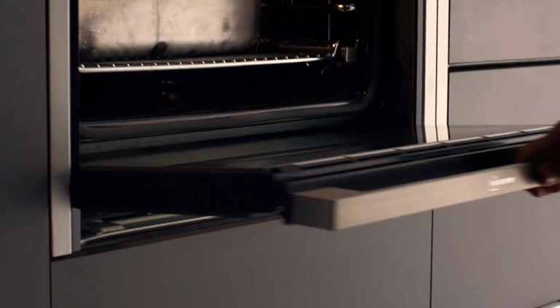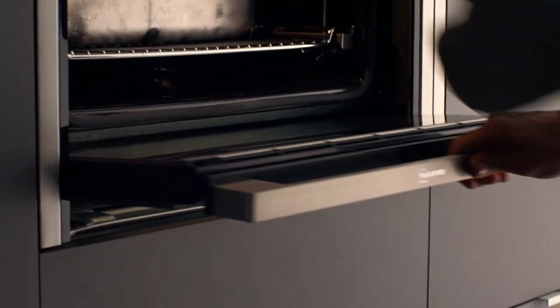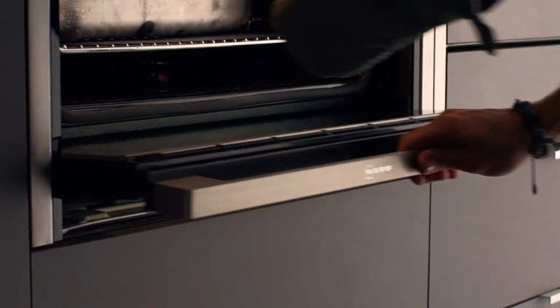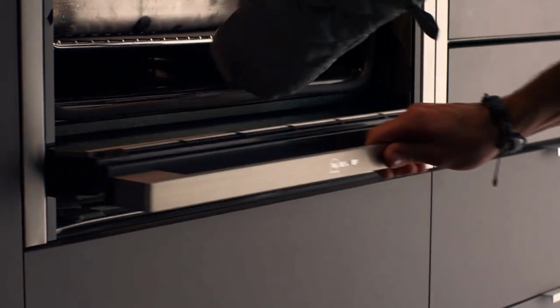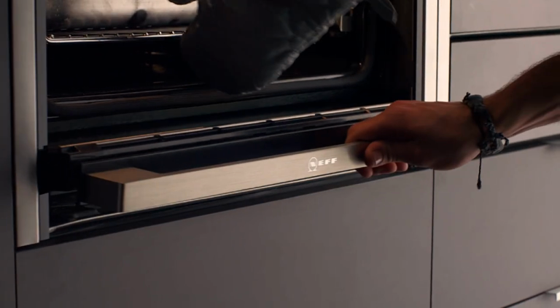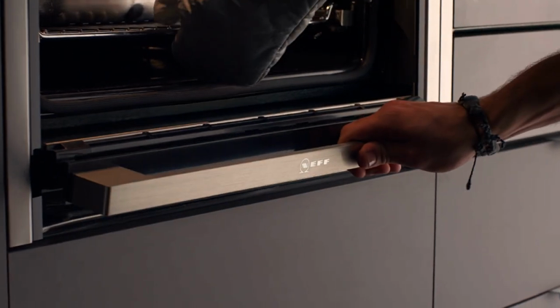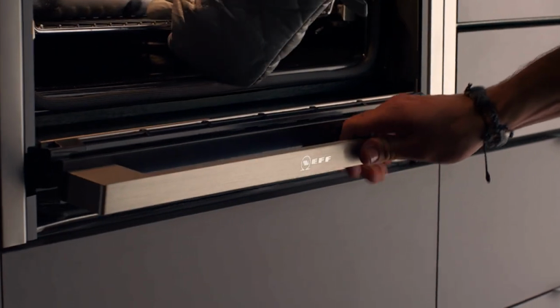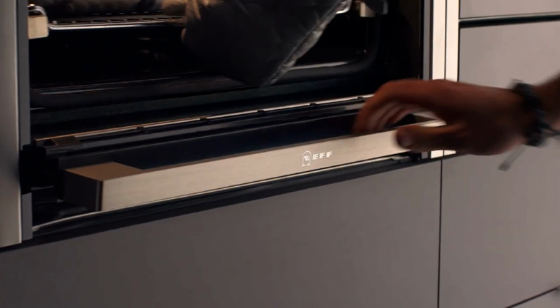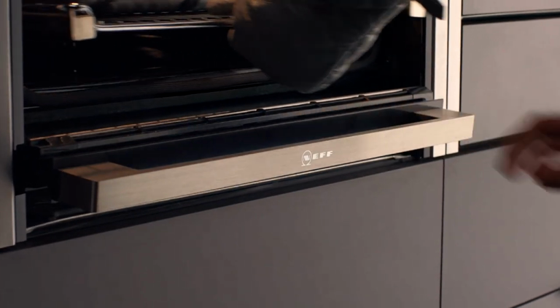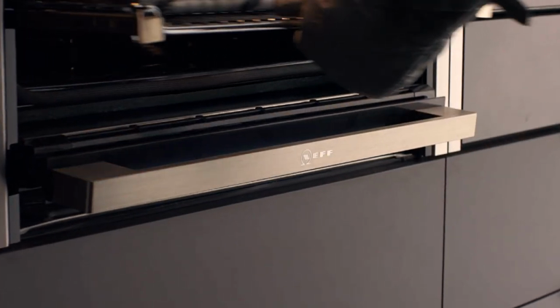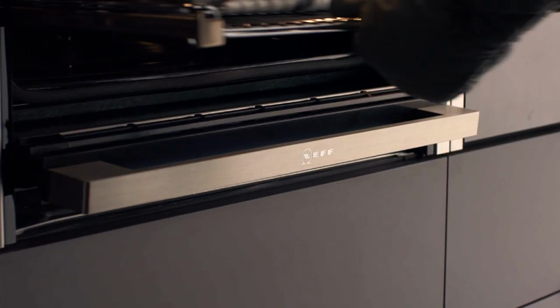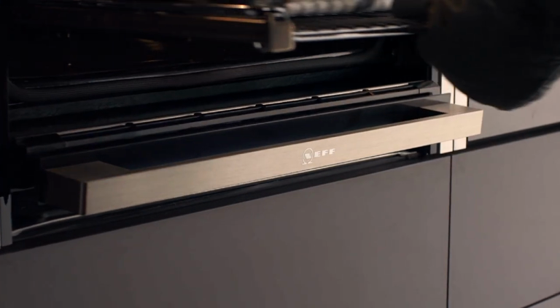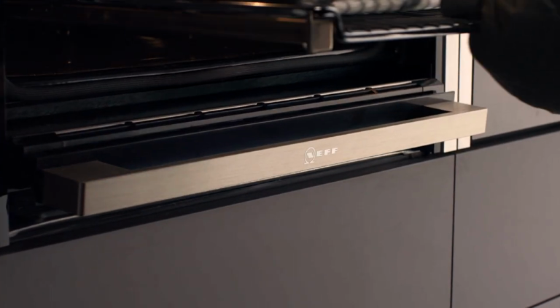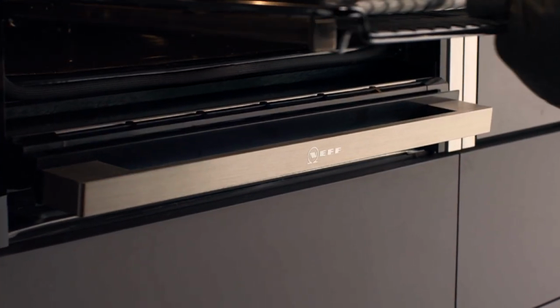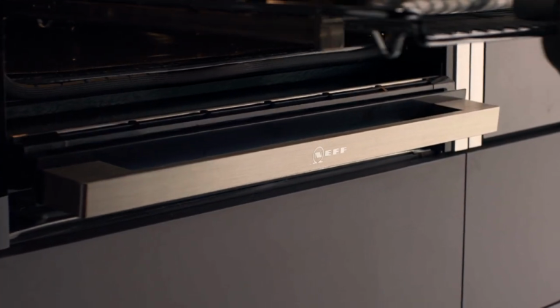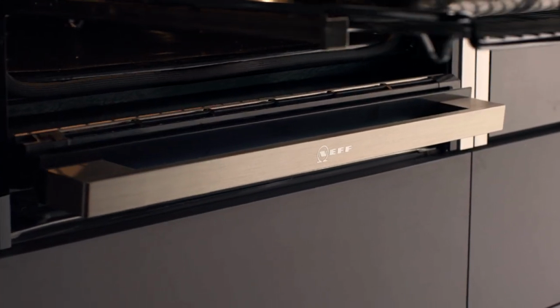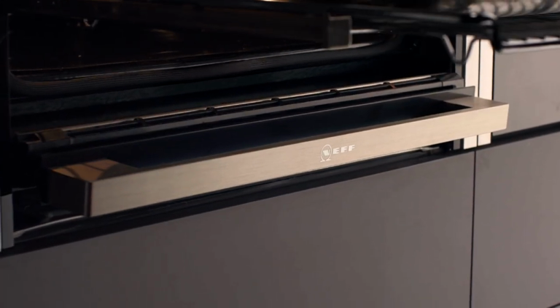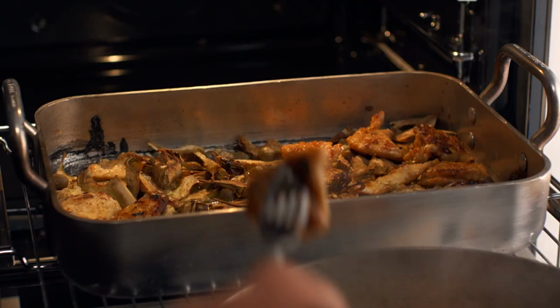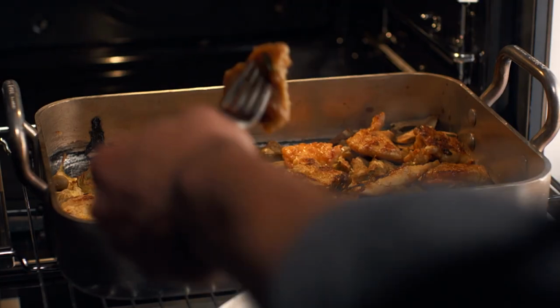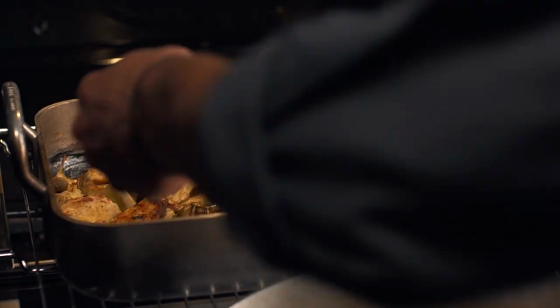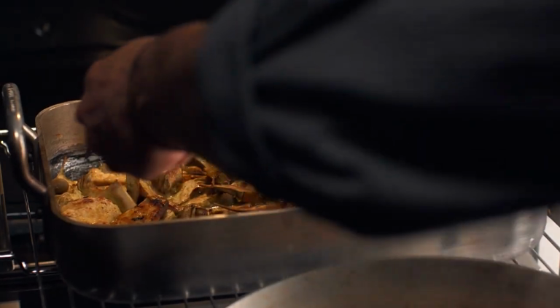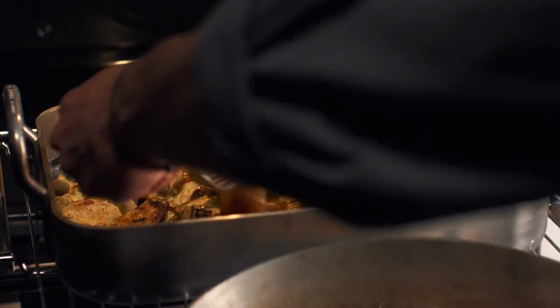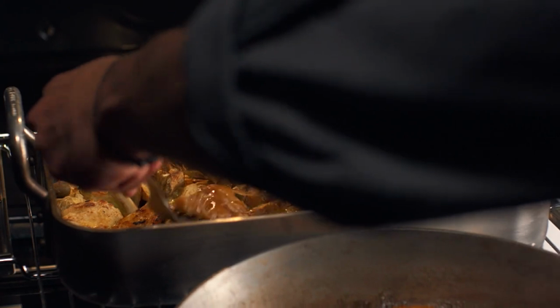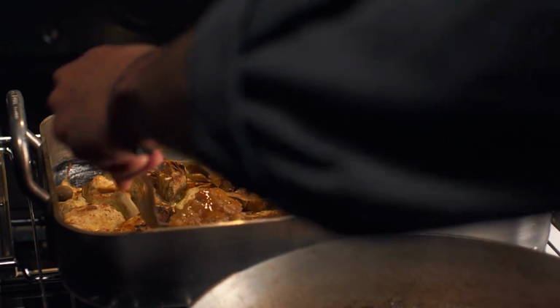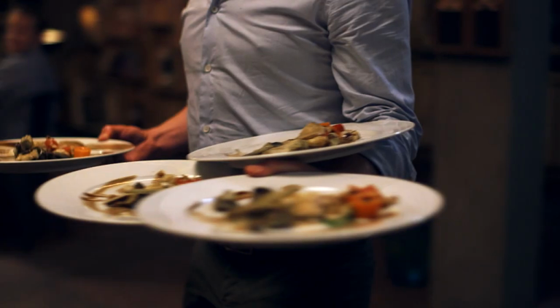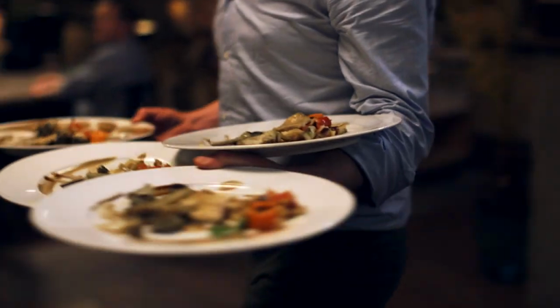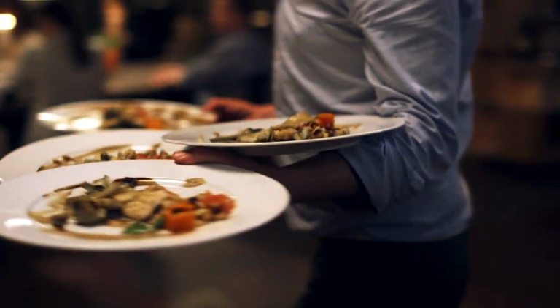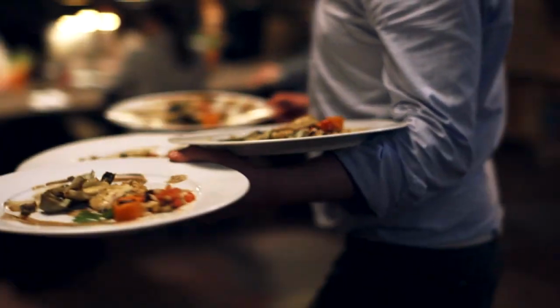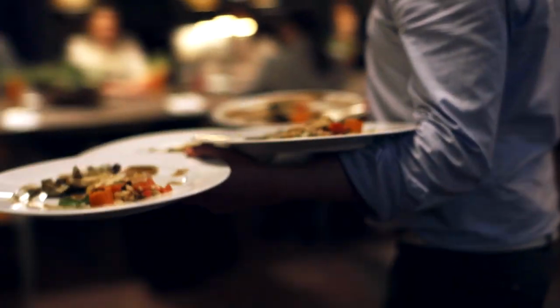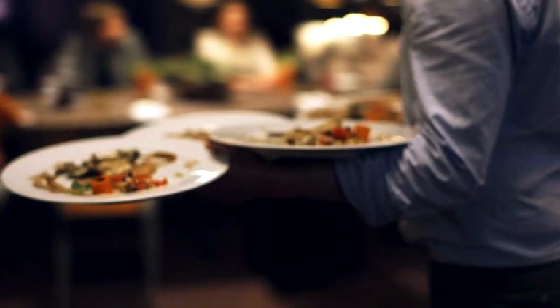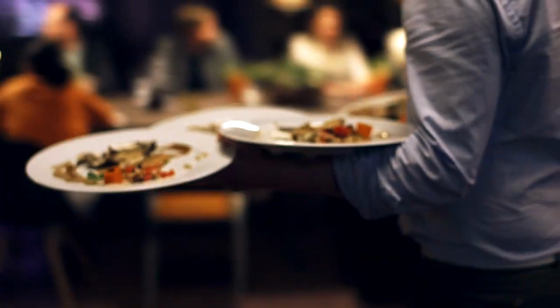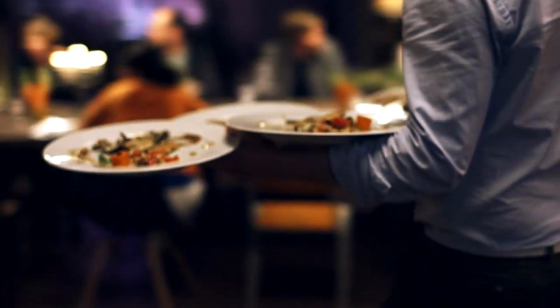Get closer to your cooking with Neff Slide and Hide, proud sponsor of How to Cook Well with Rory O'Connell.